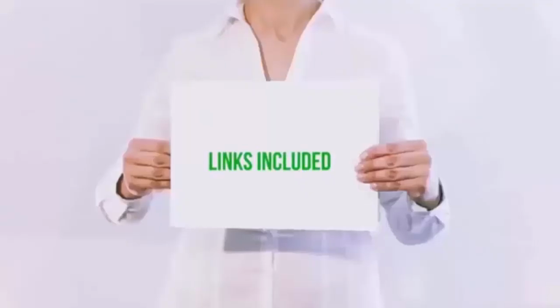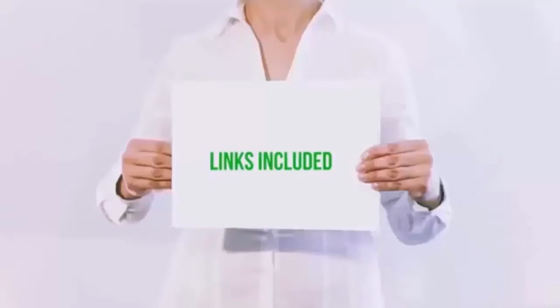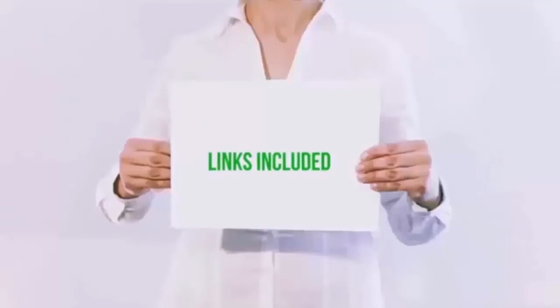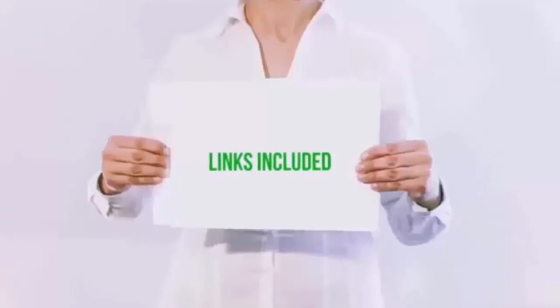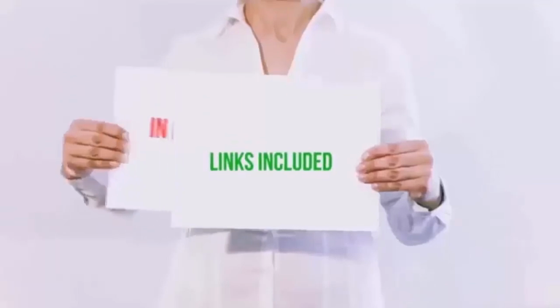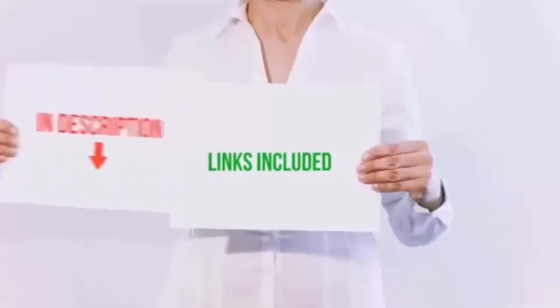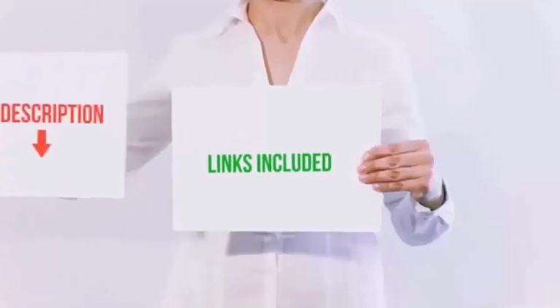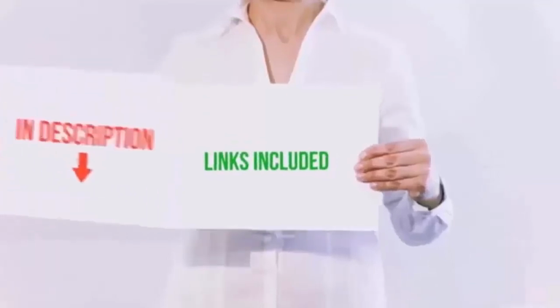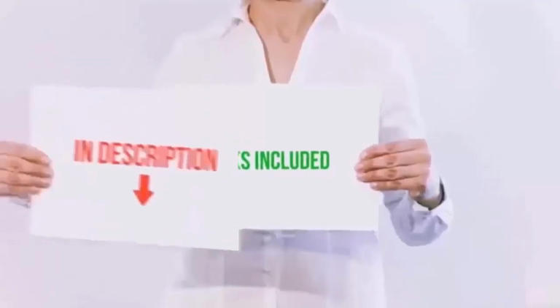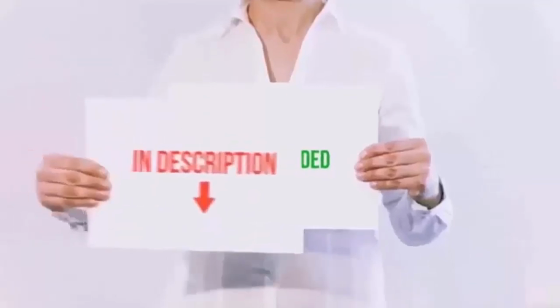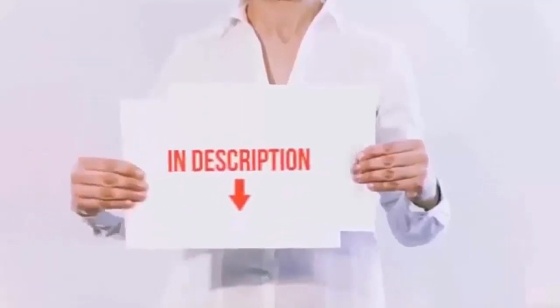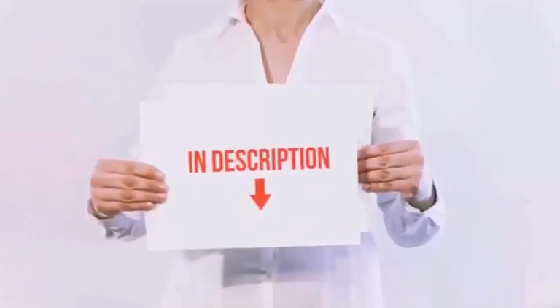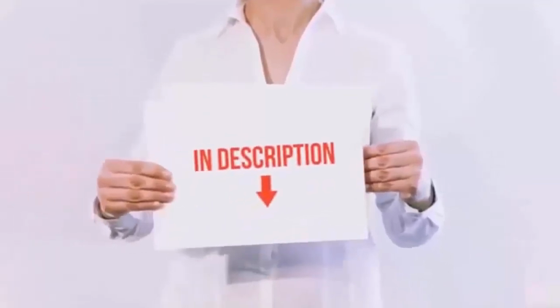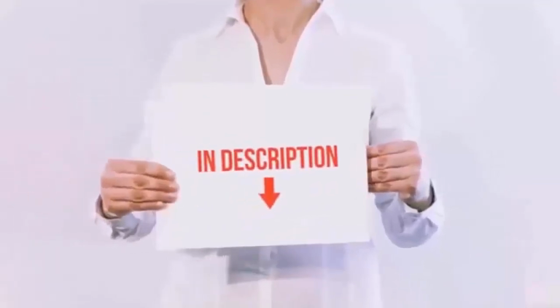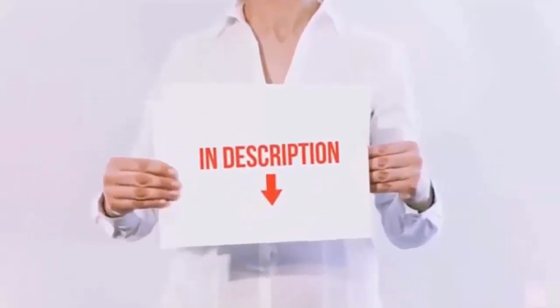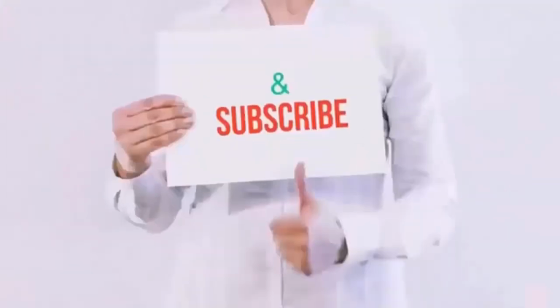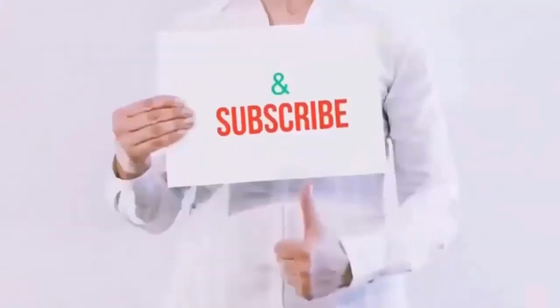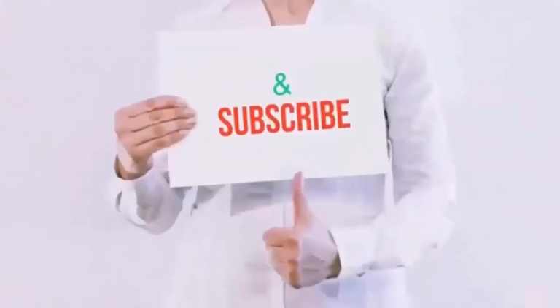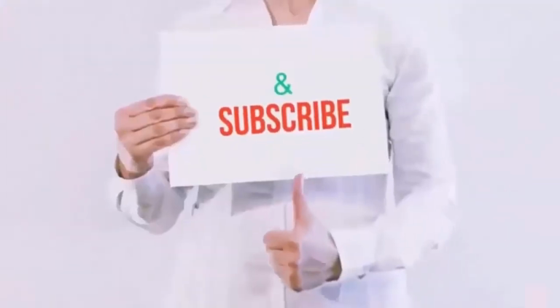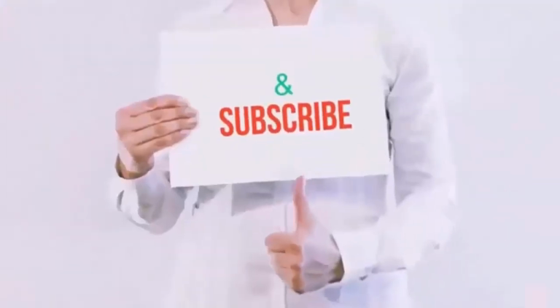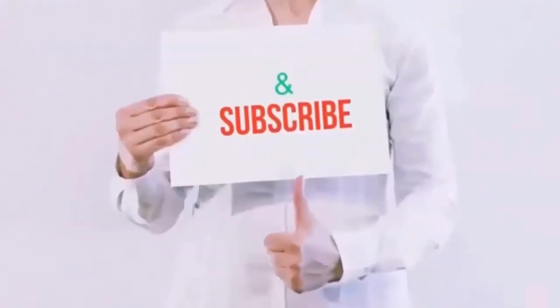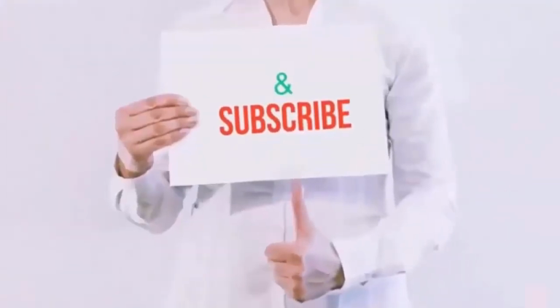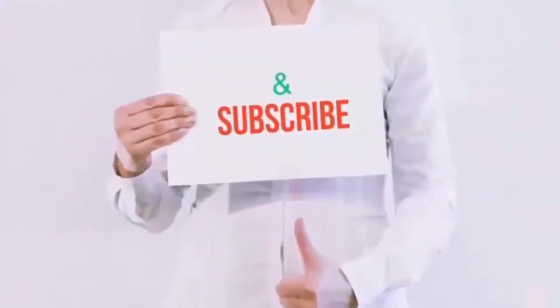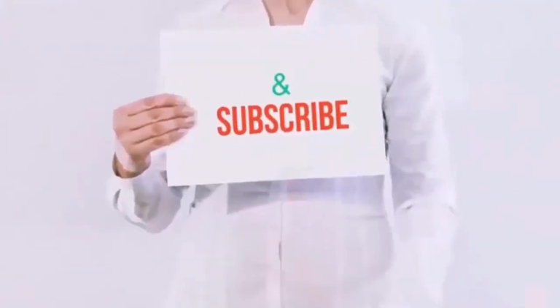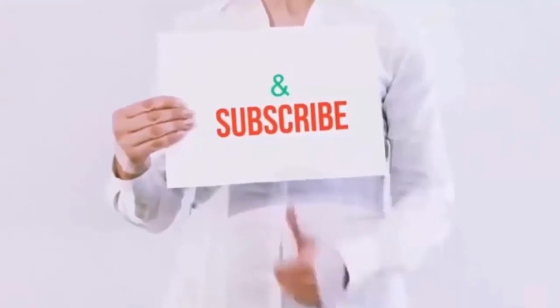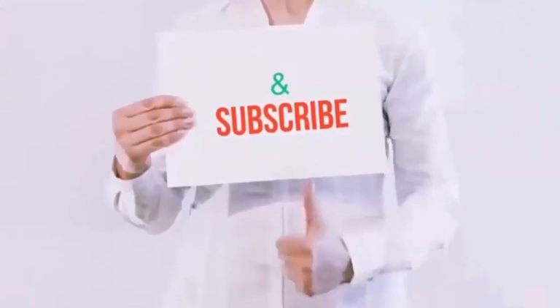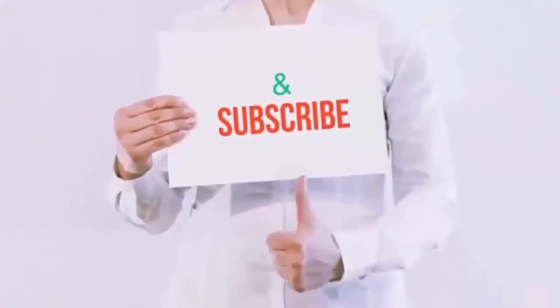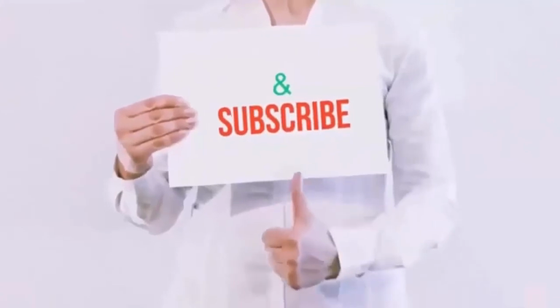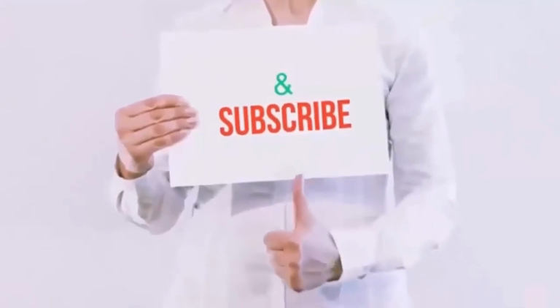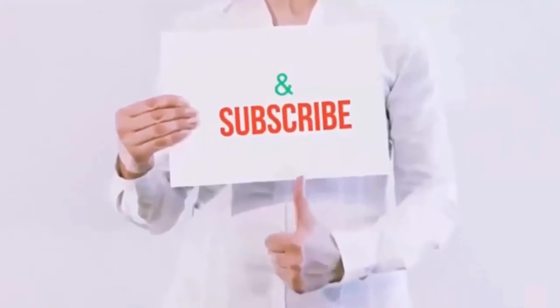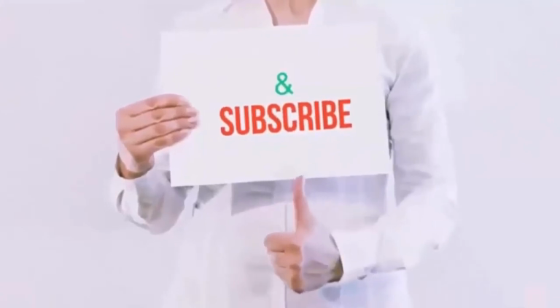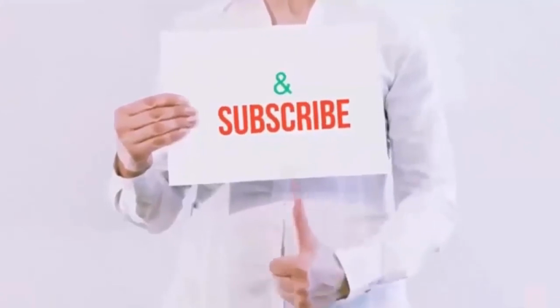All product links are included in this video description. Please like, subscribe, and hit the bell button for more videos.